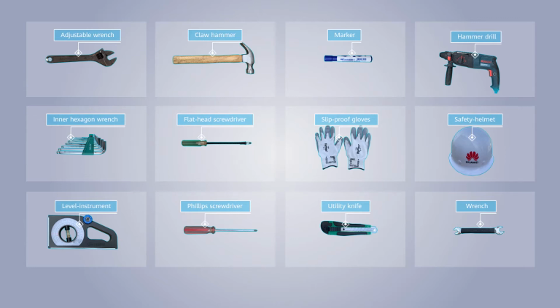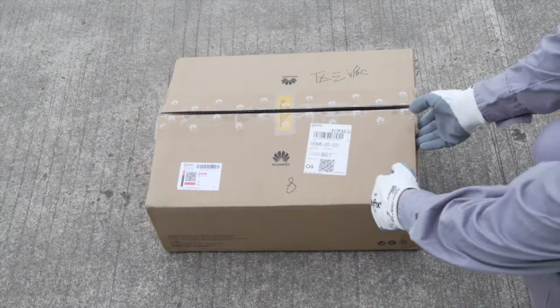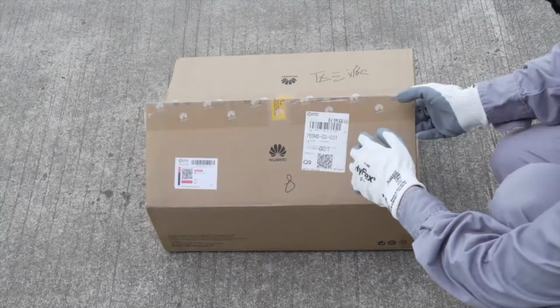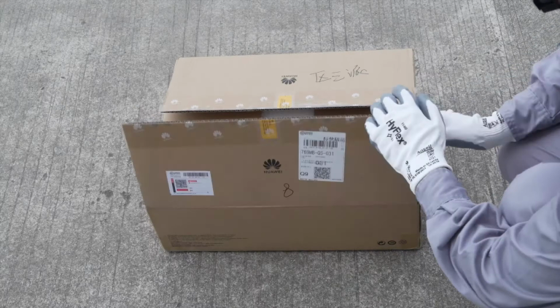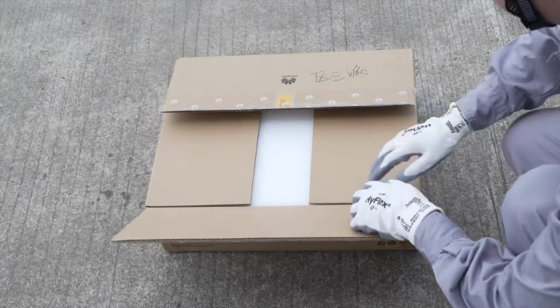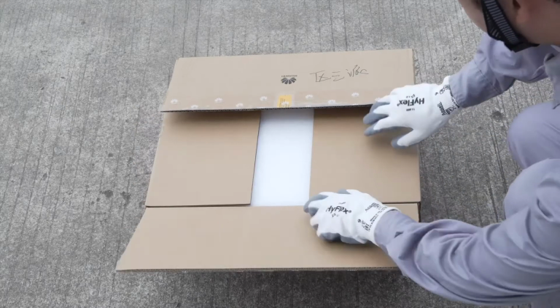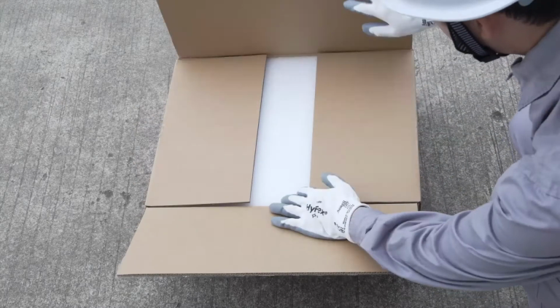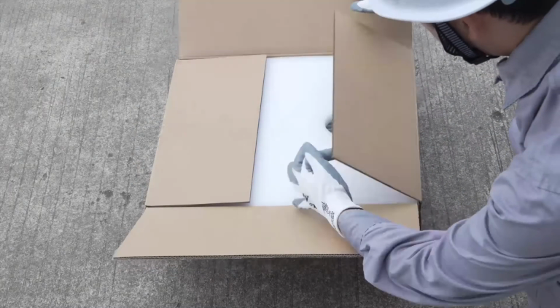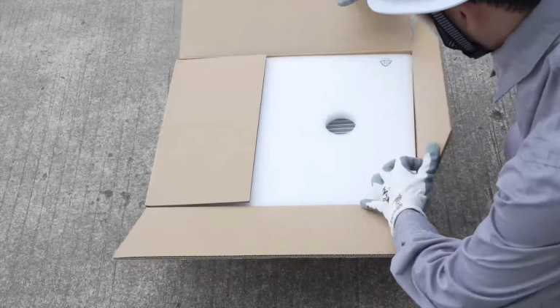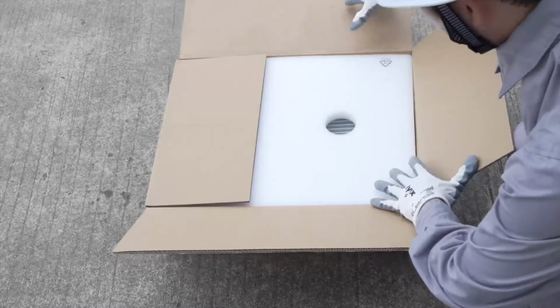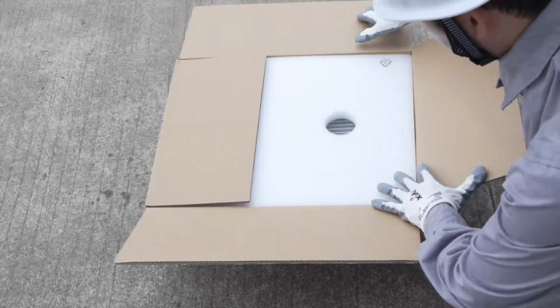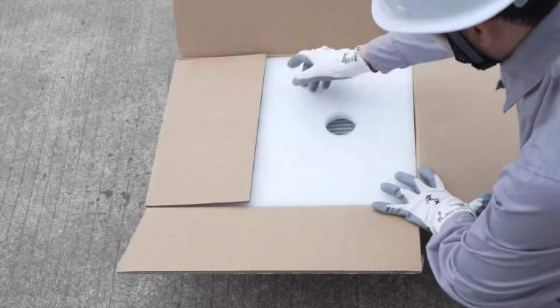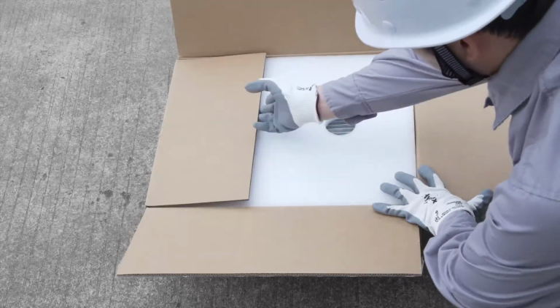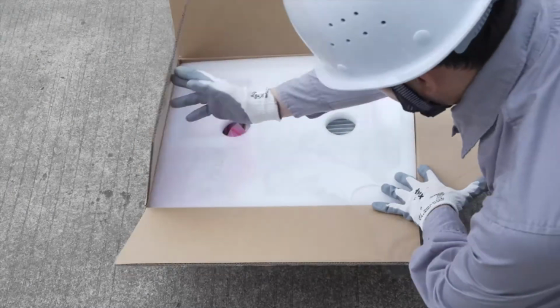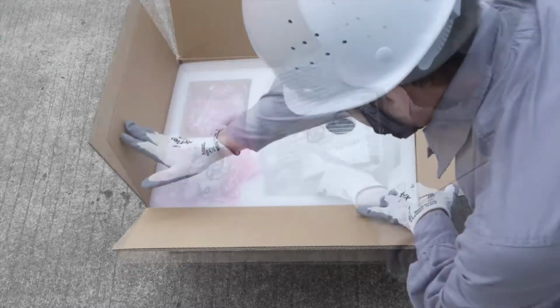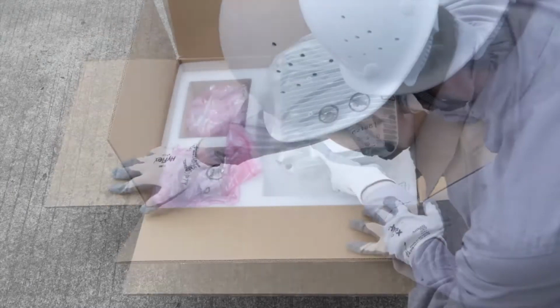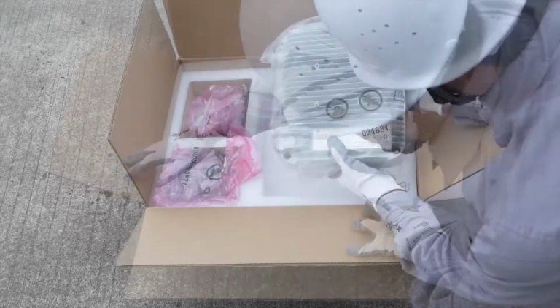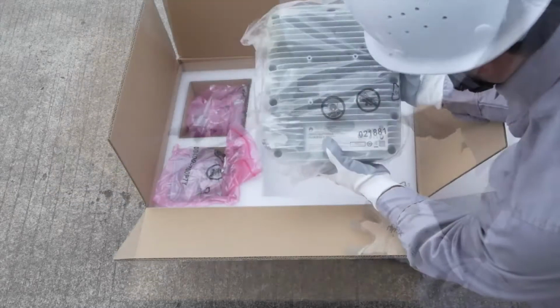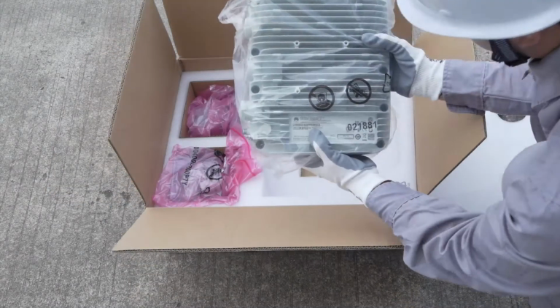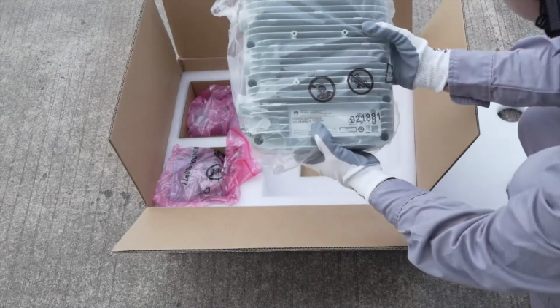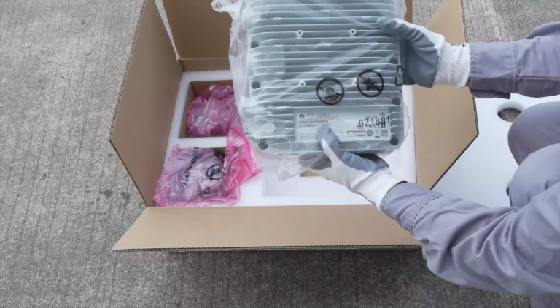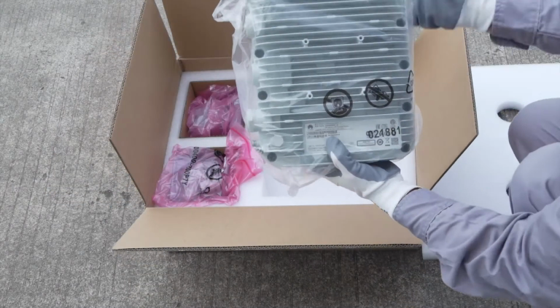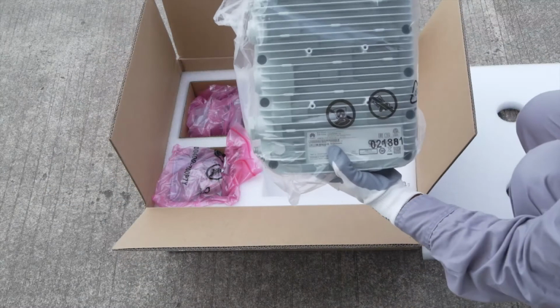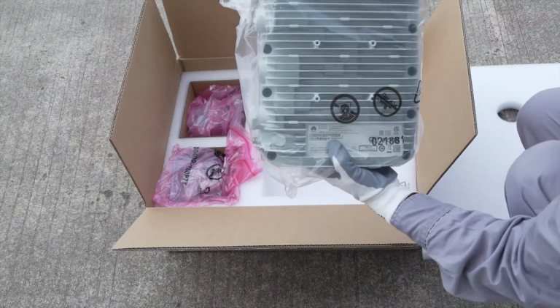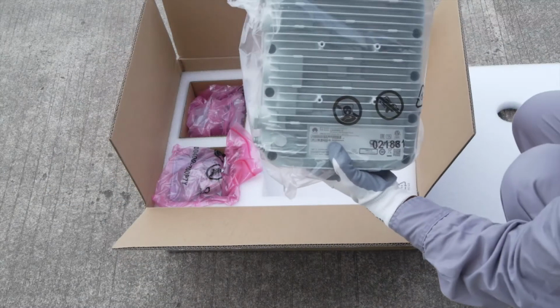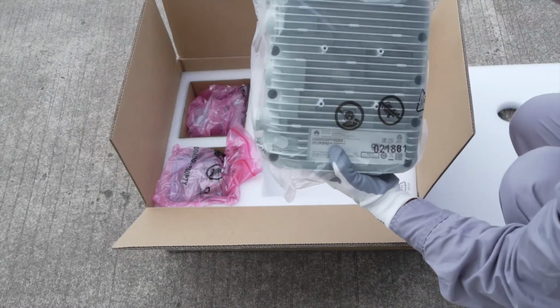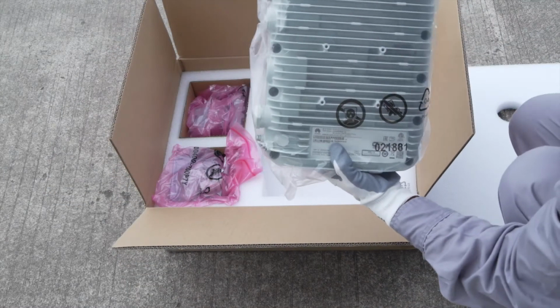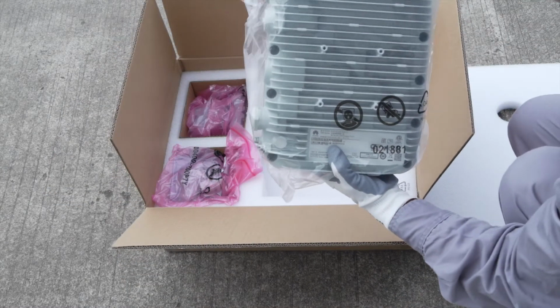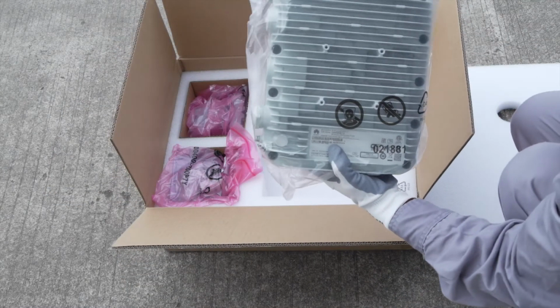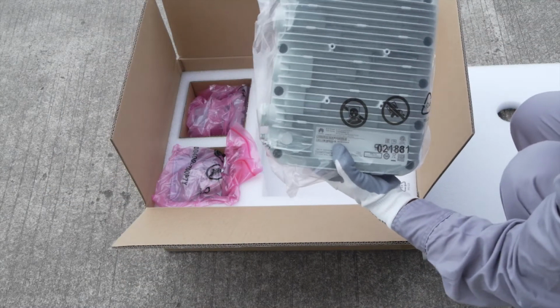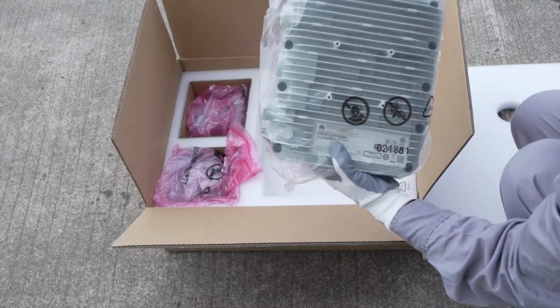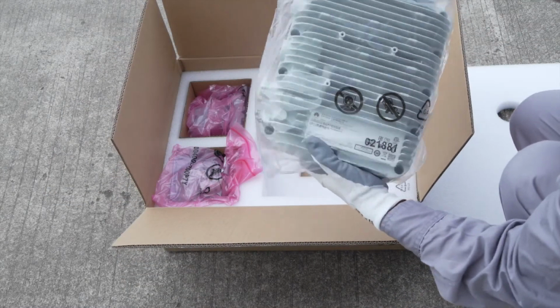If using sharp items to open the packaging, take care not to damage the device inside.